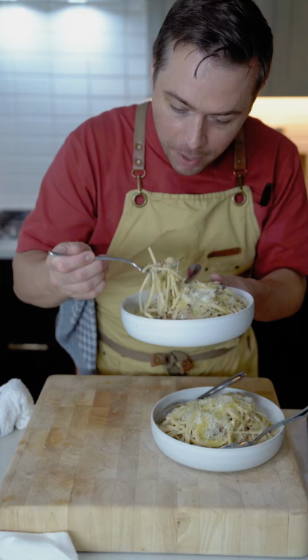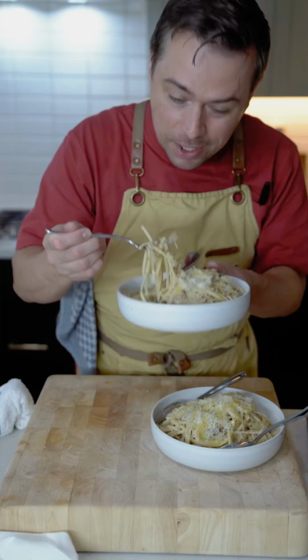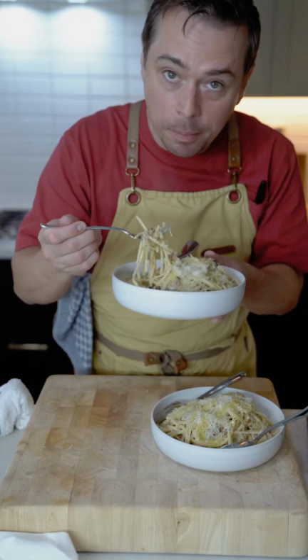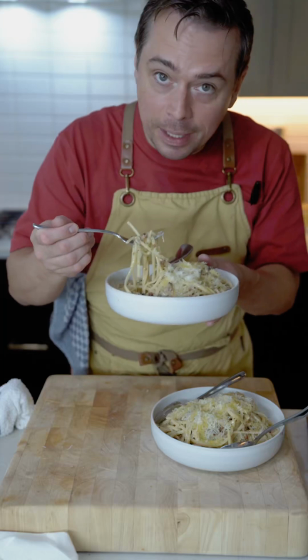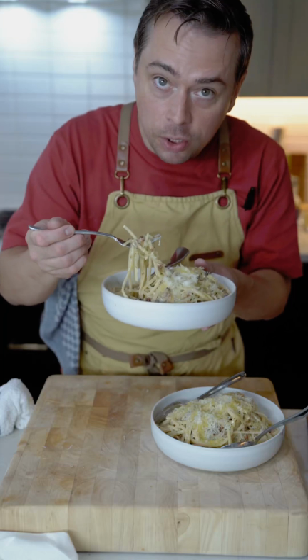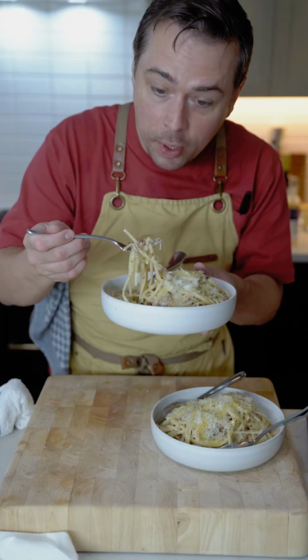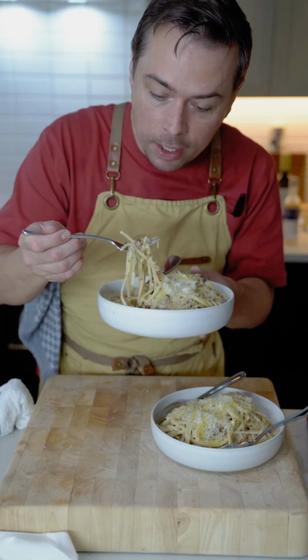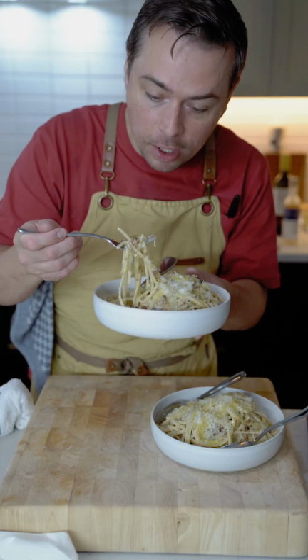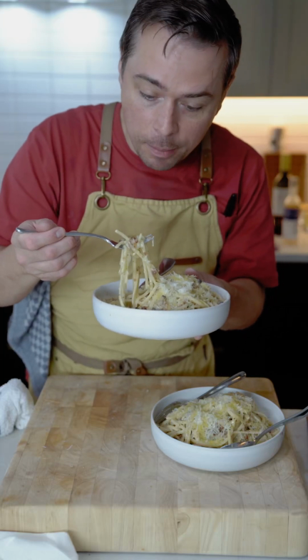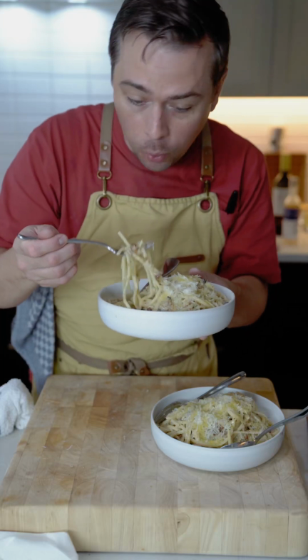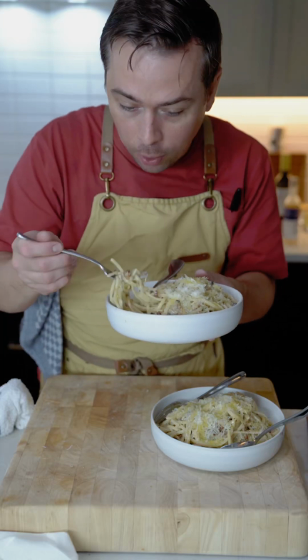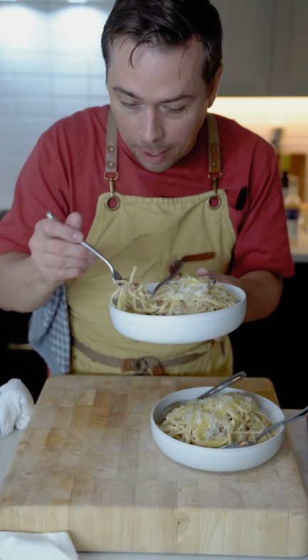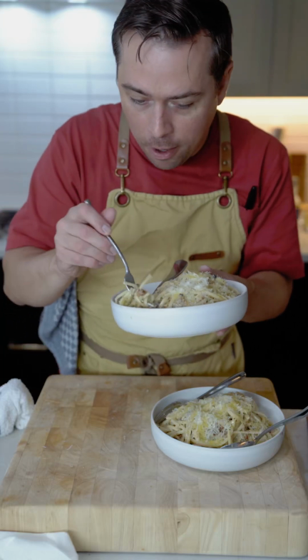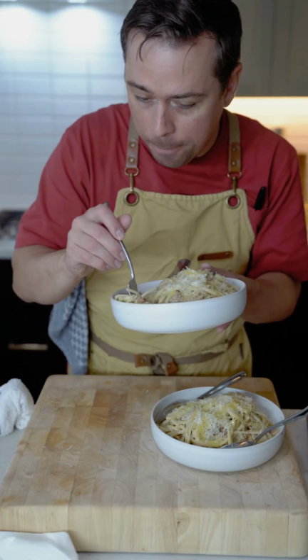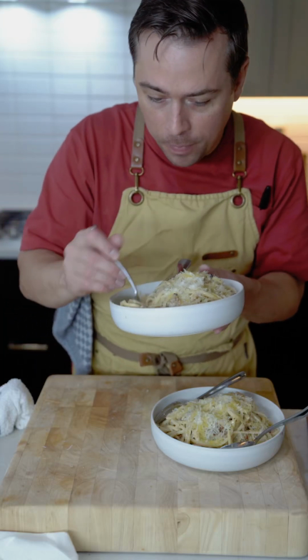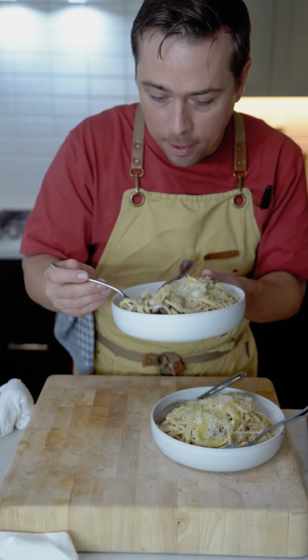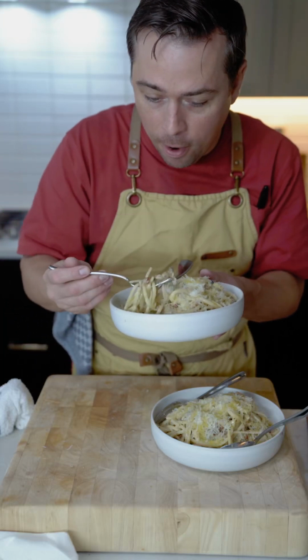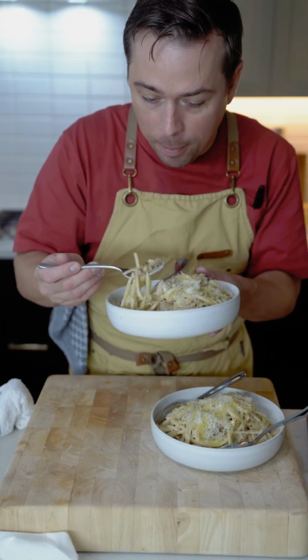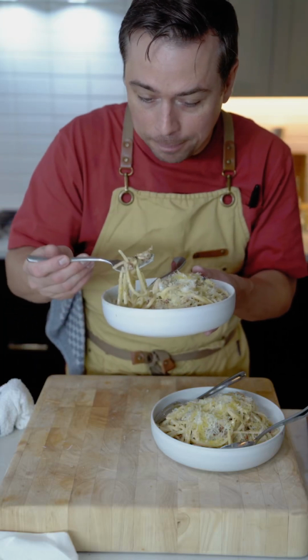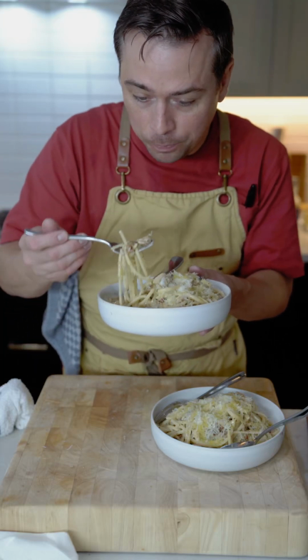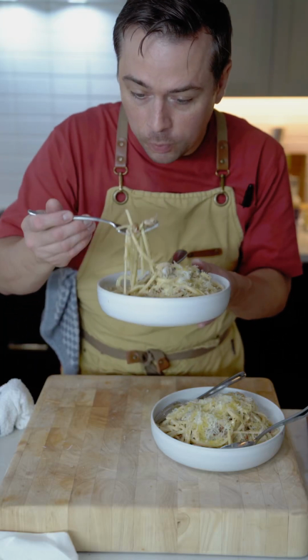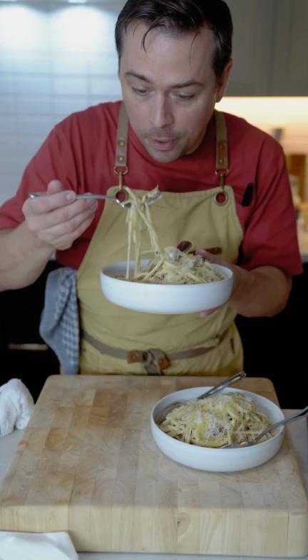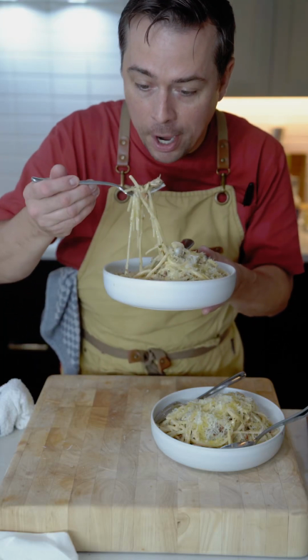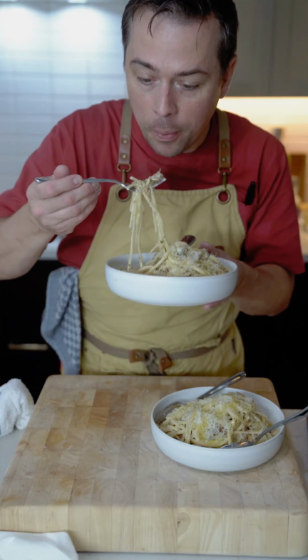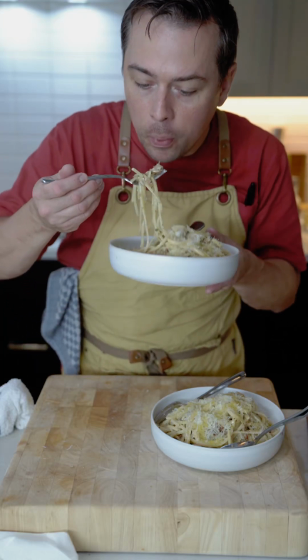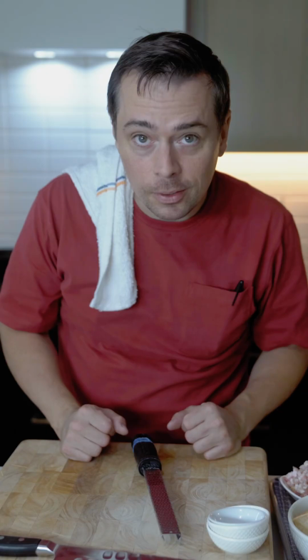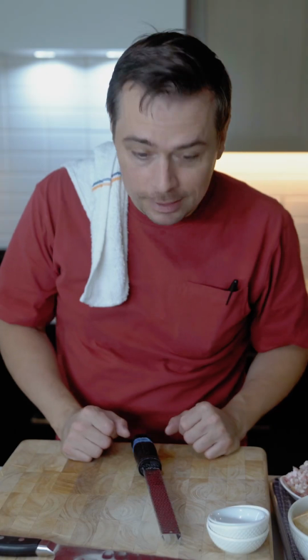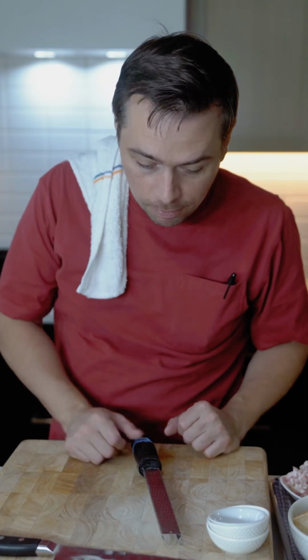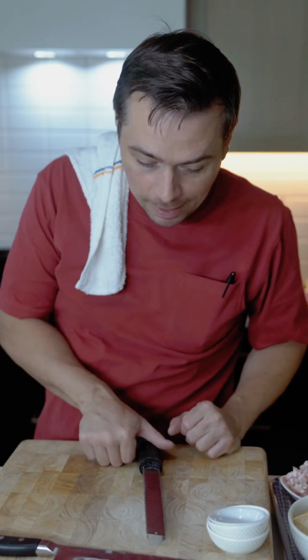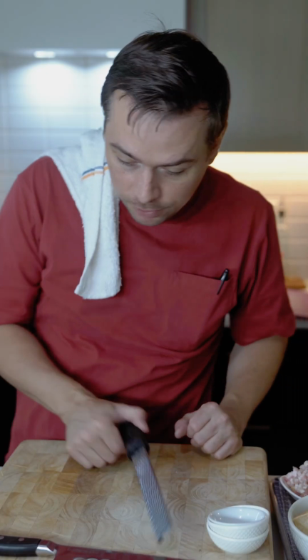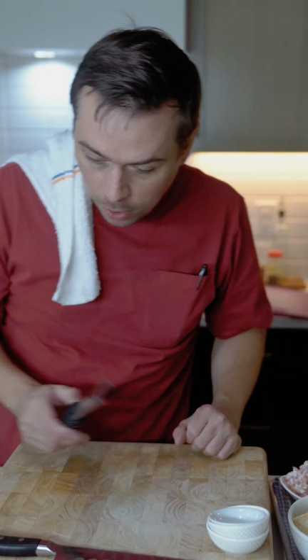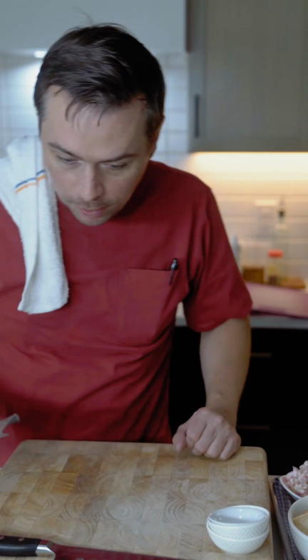Is it the best linguine clam in the world ever? I don't know, but let's find out. Let's get right into it.